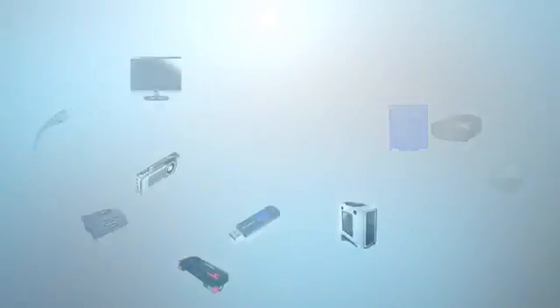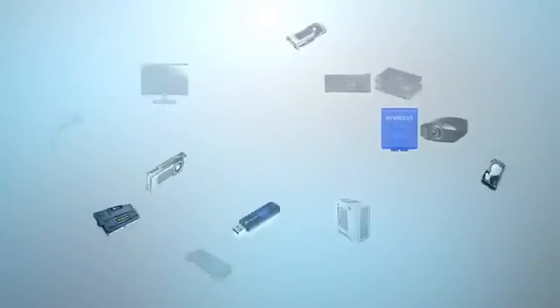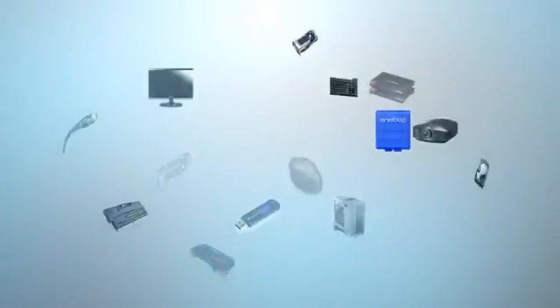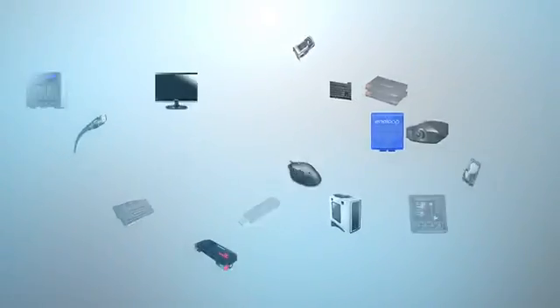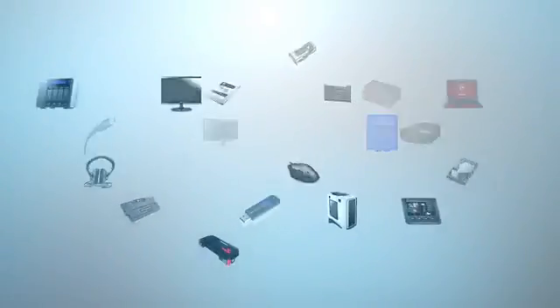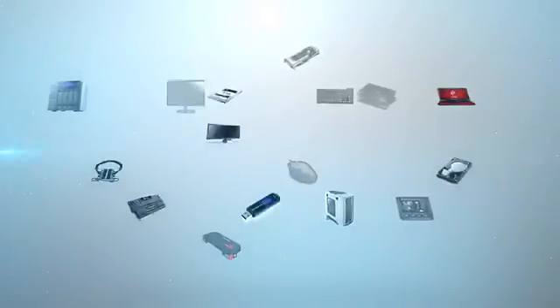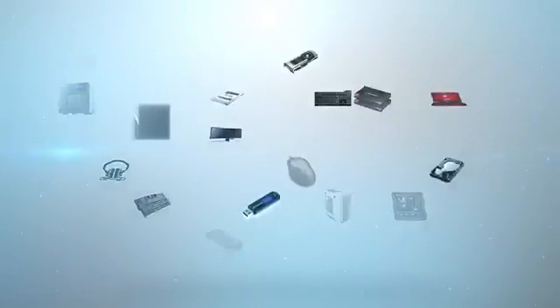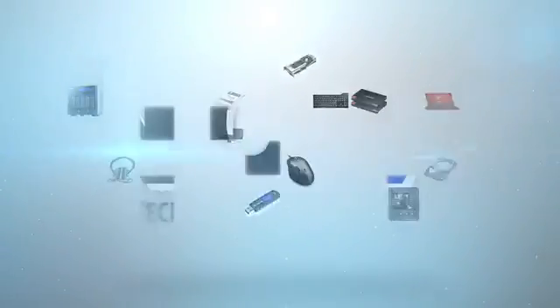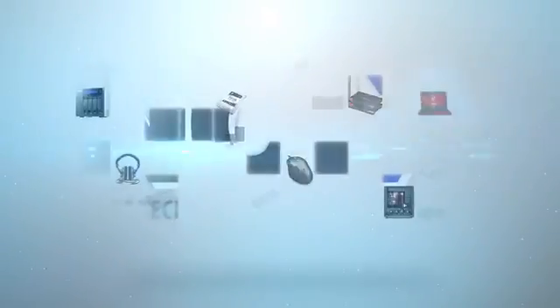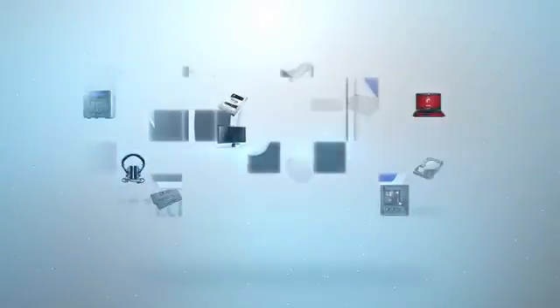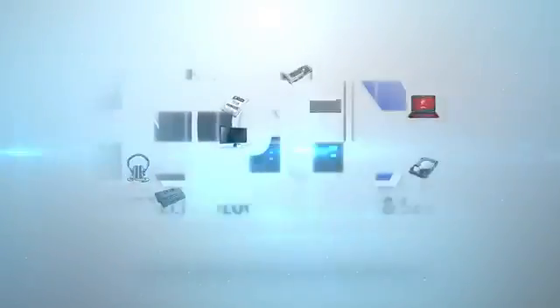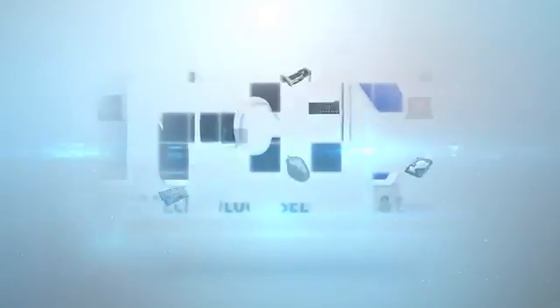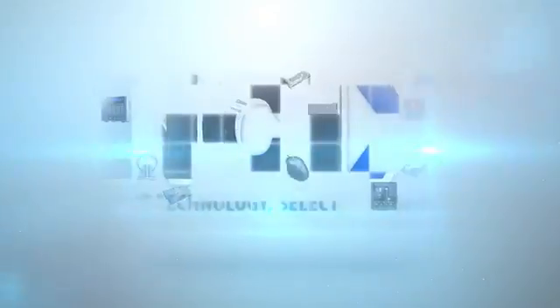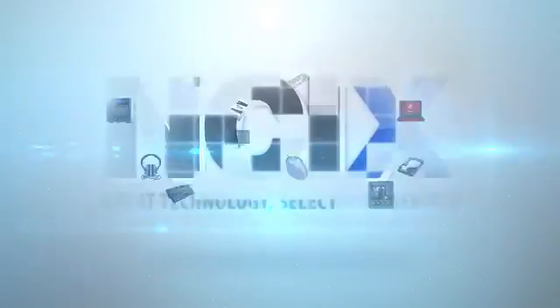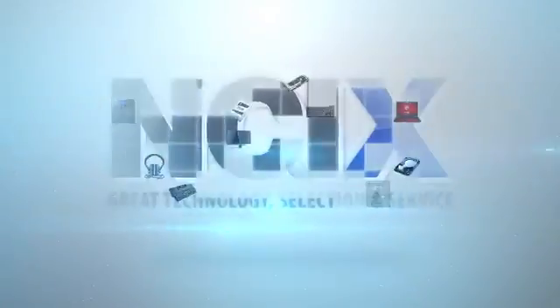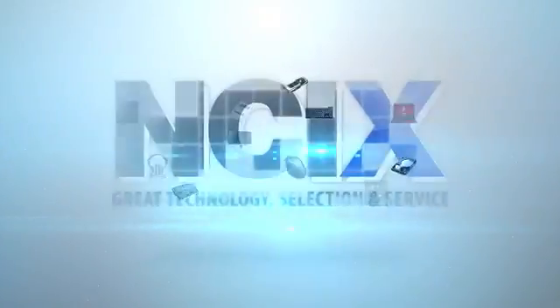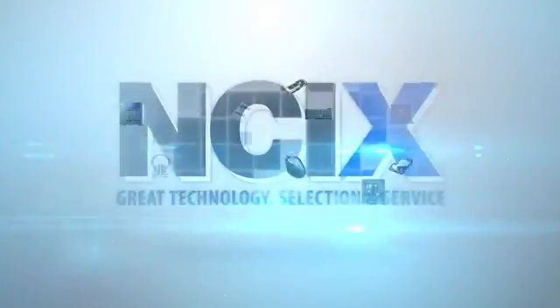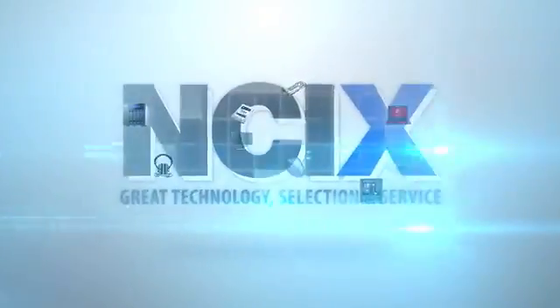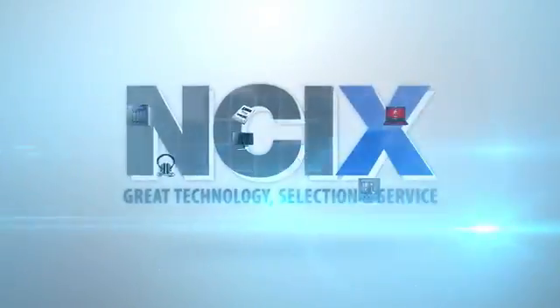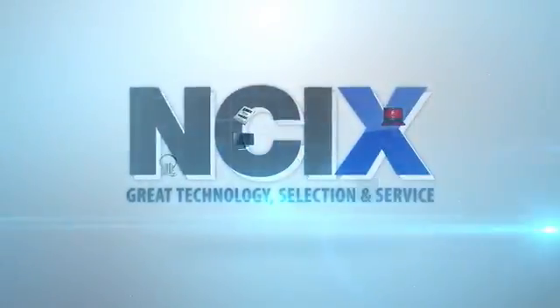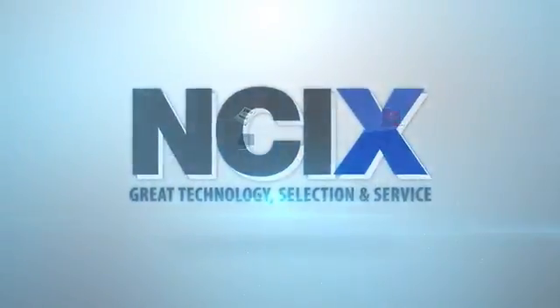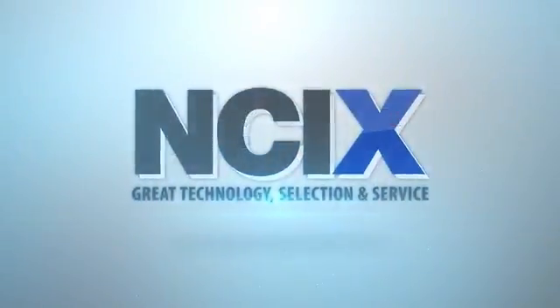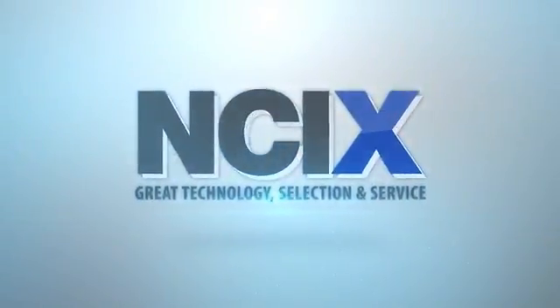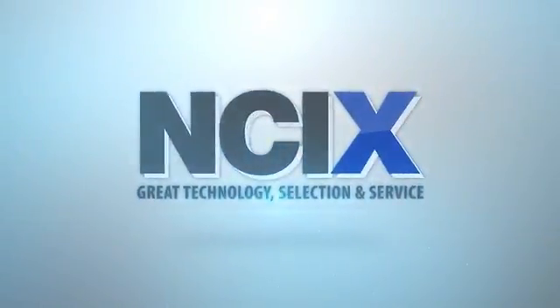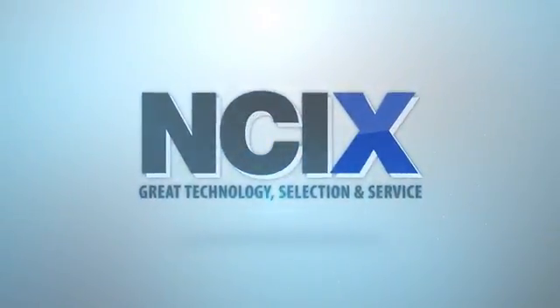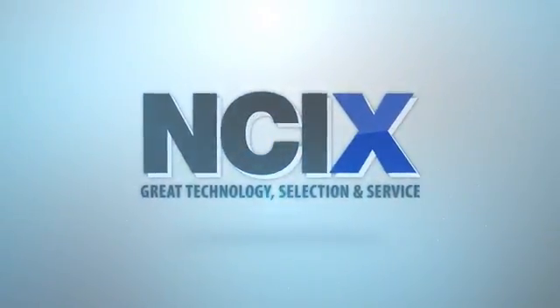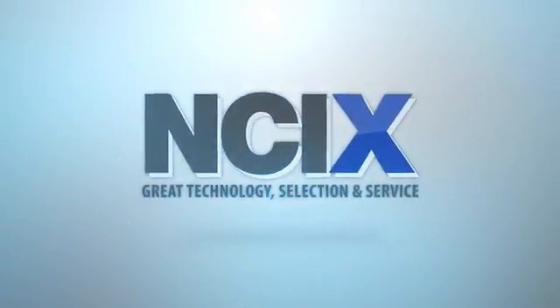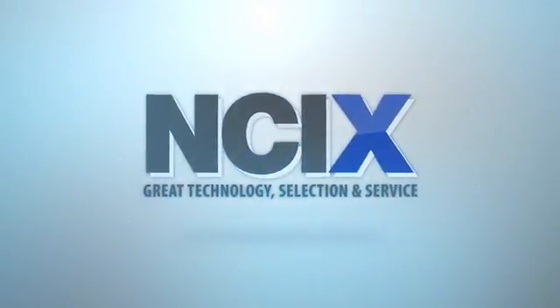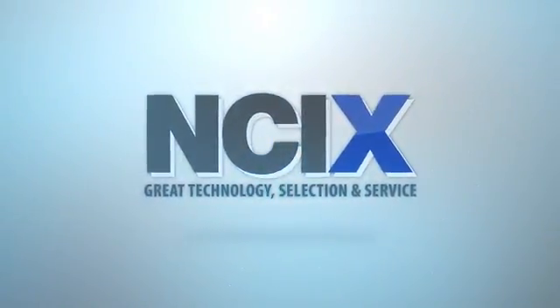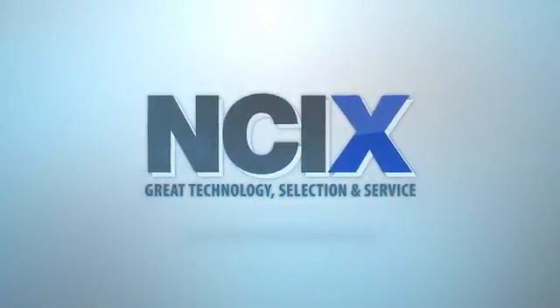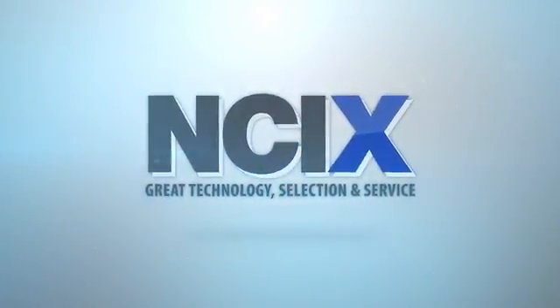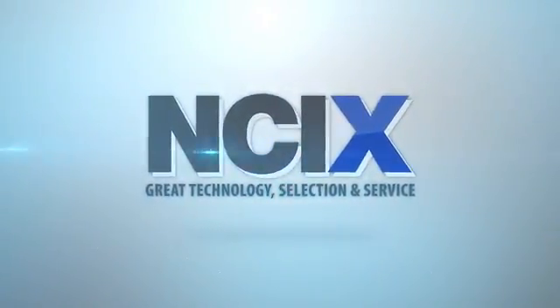This video was brought to you by NCIX — great technology, selection, and service.